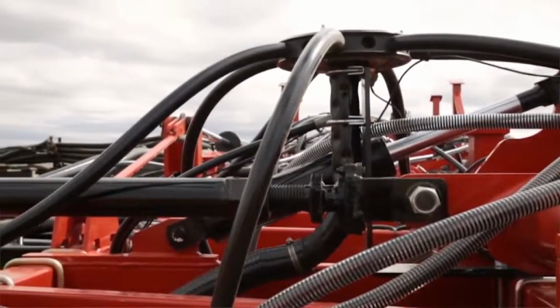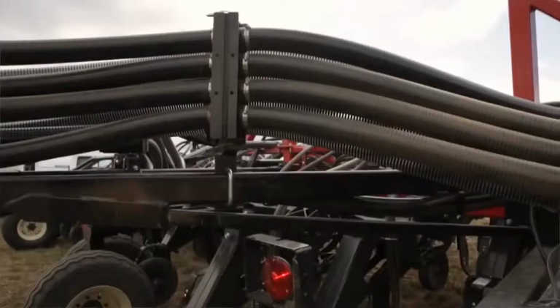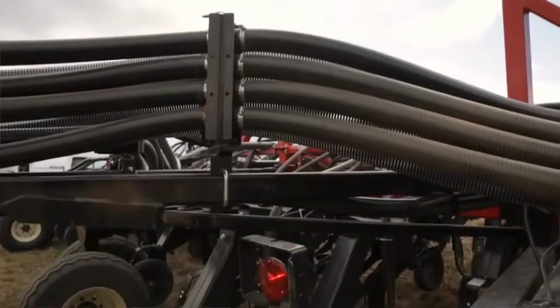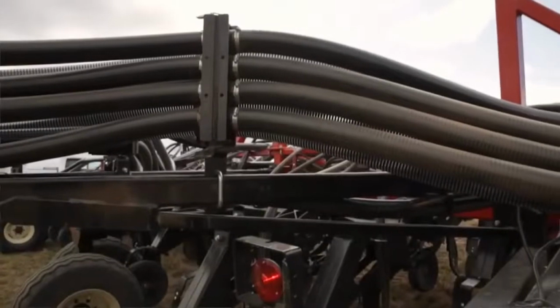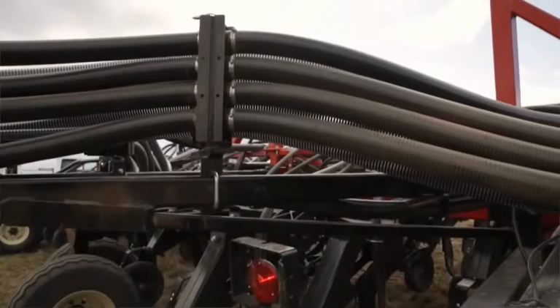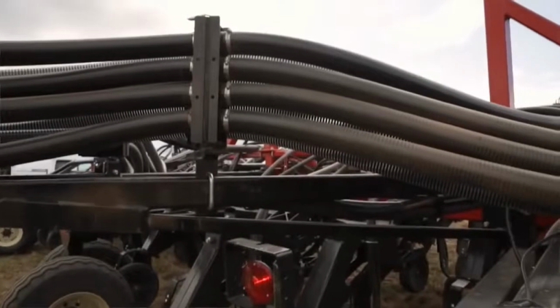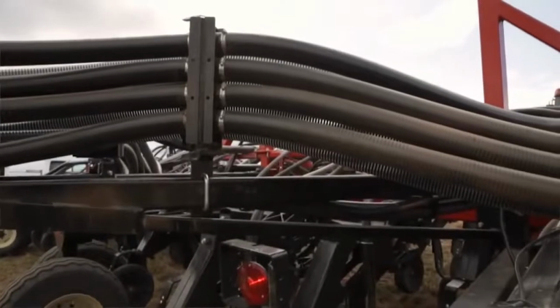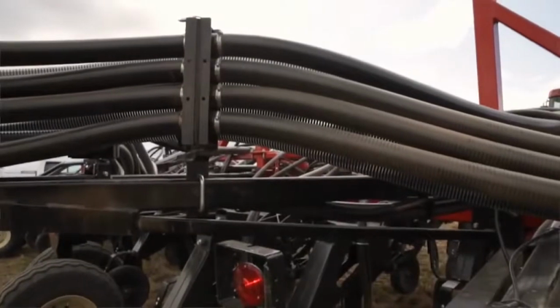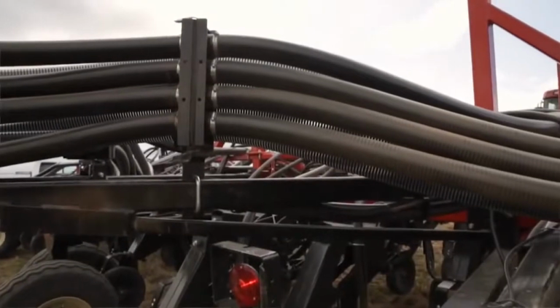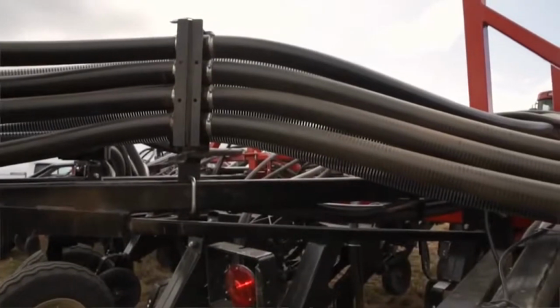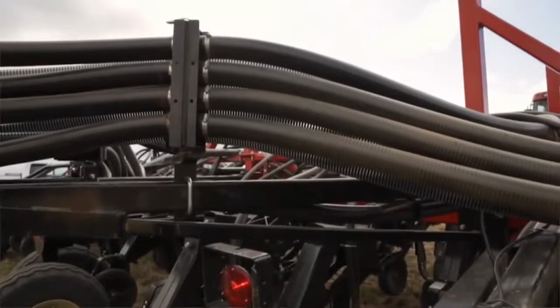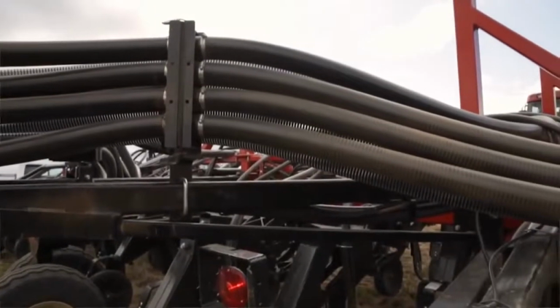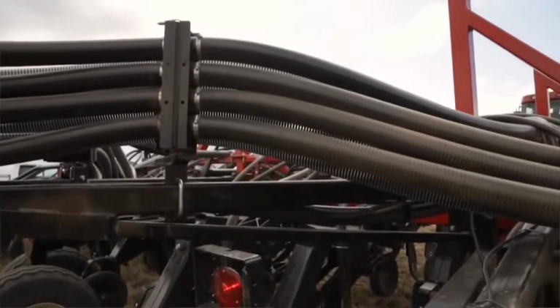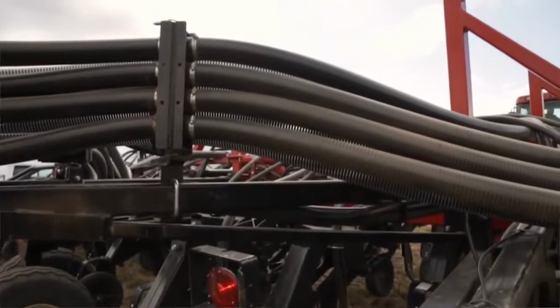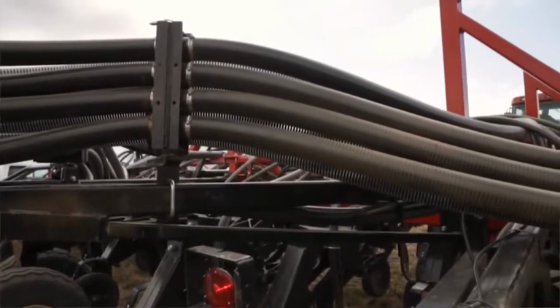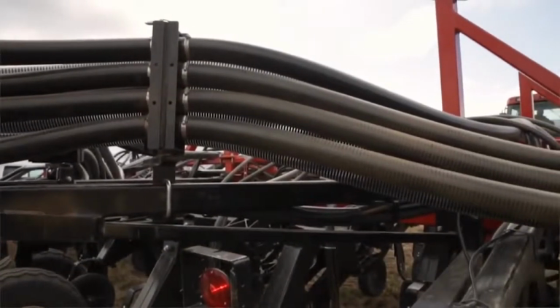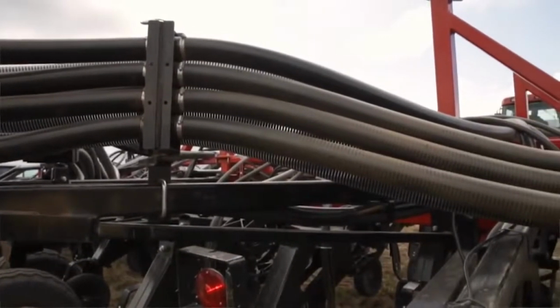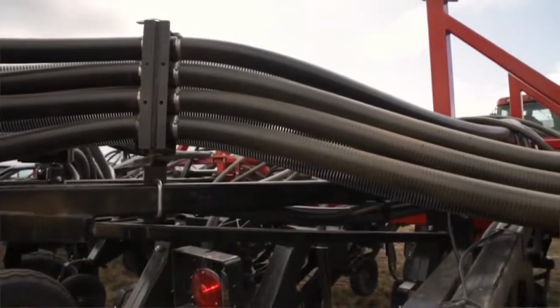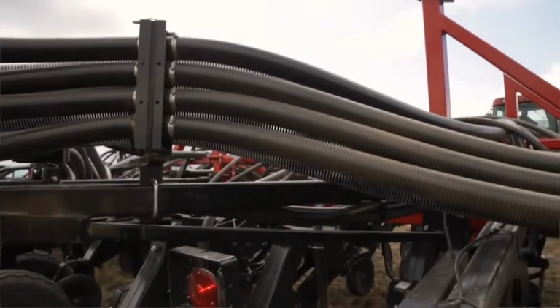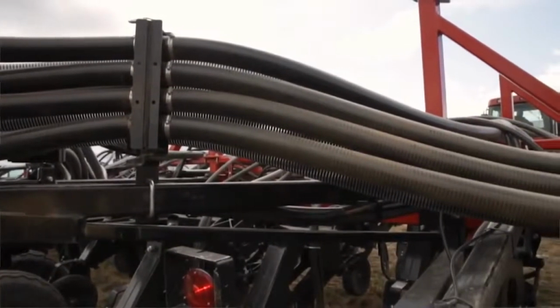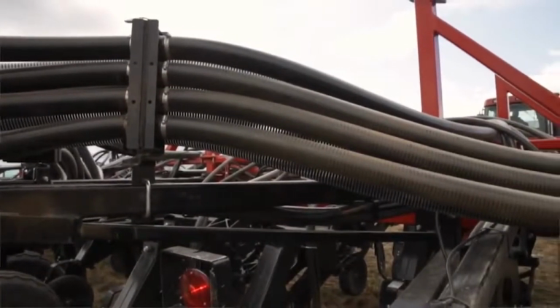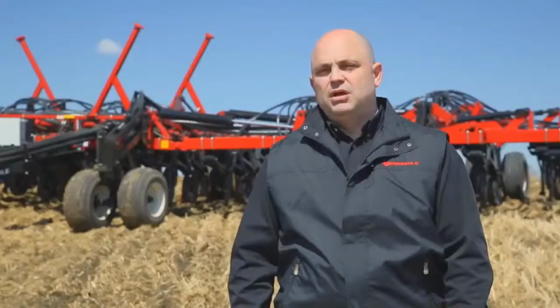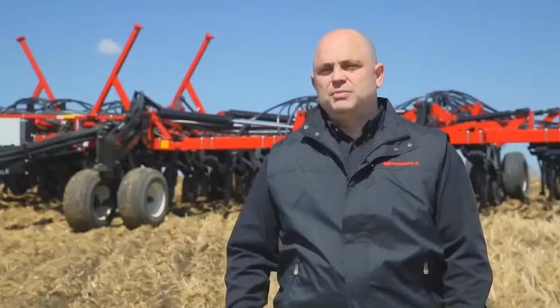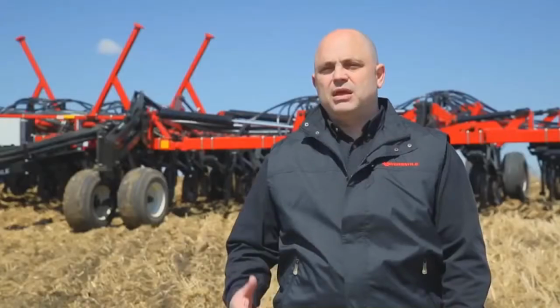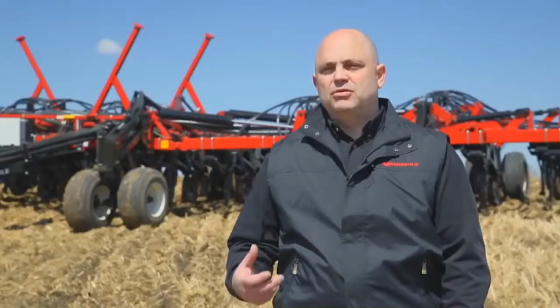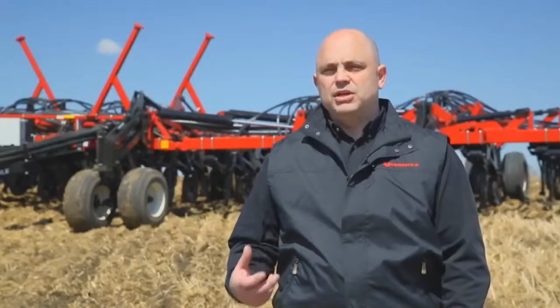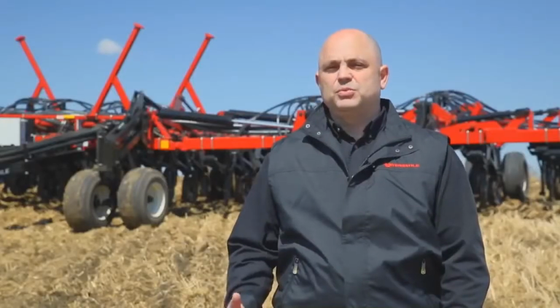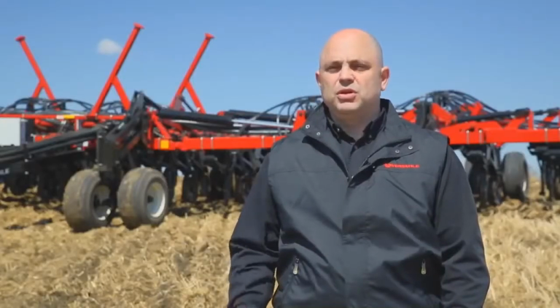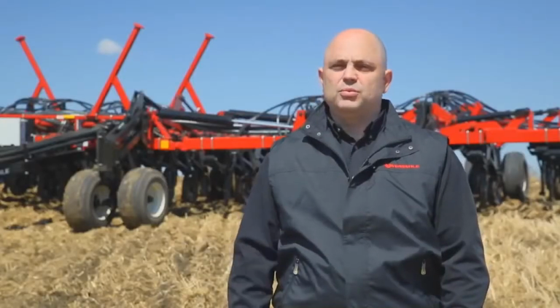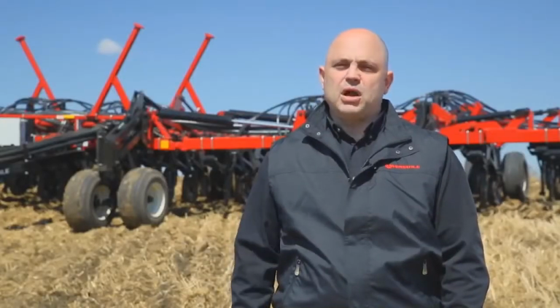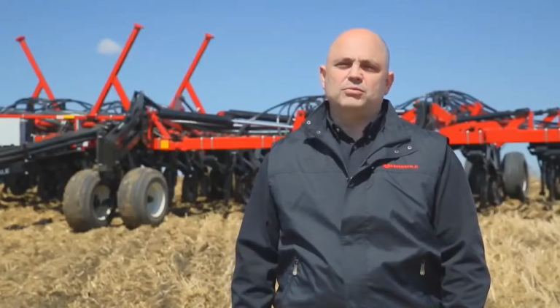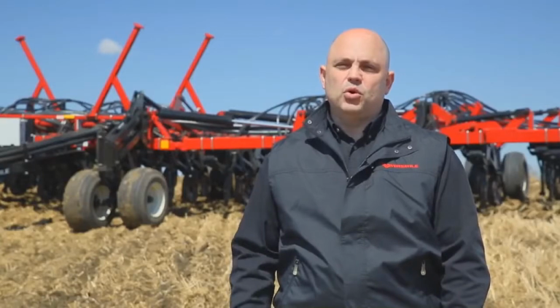Primary air tubes are mounted across the rear of the drill frame whenever possible to make distributing the product more efficient and accurate.